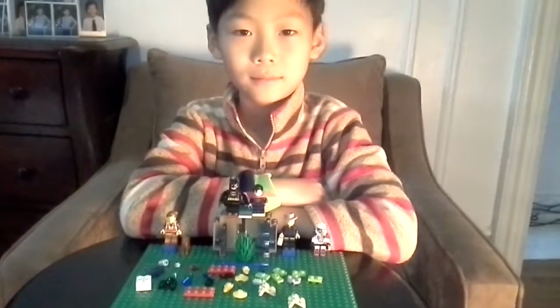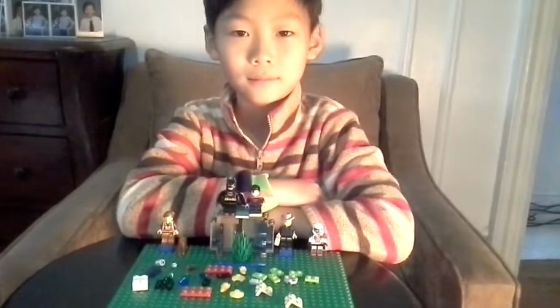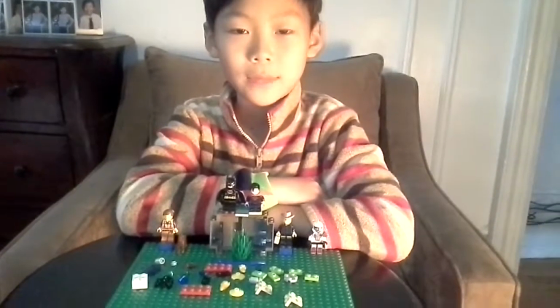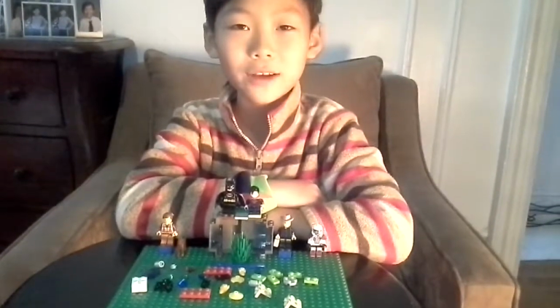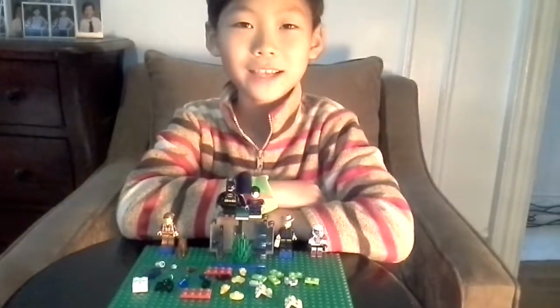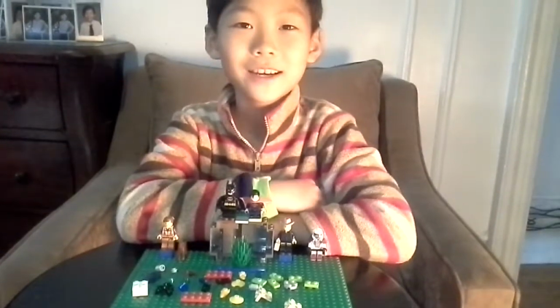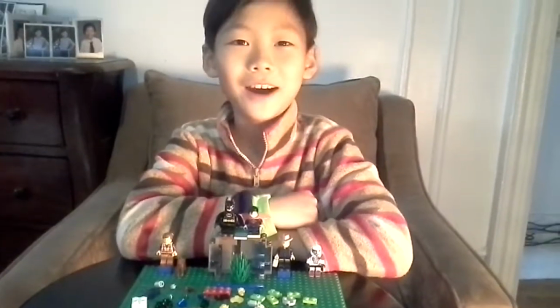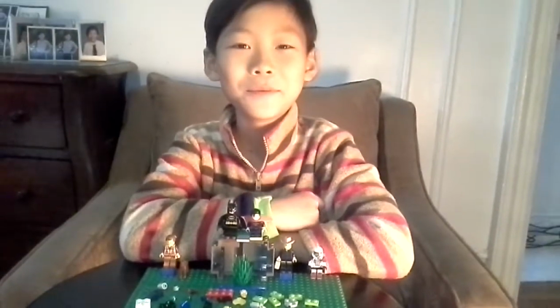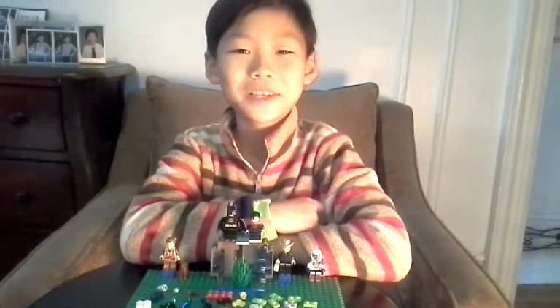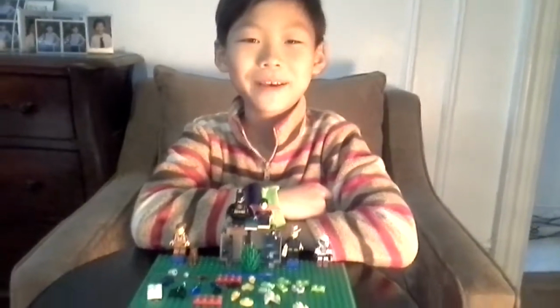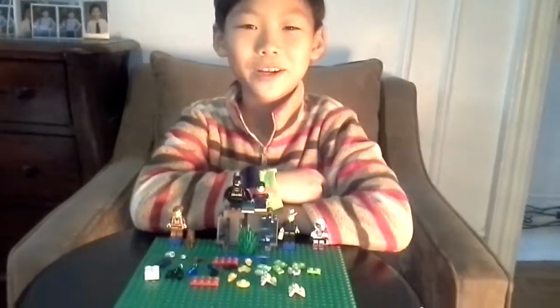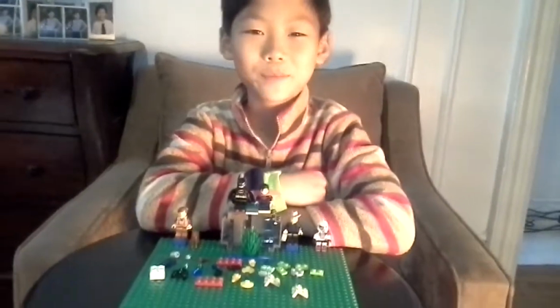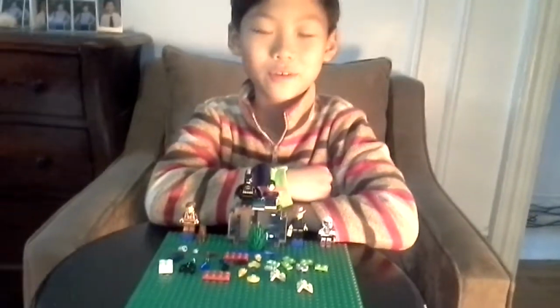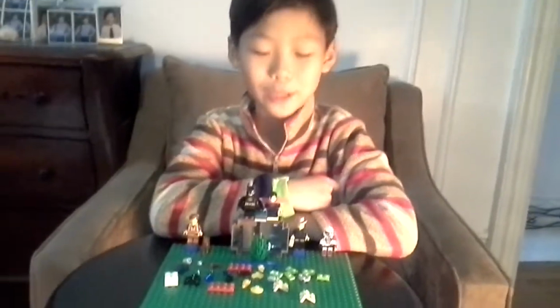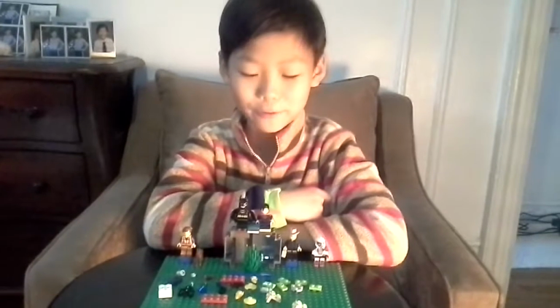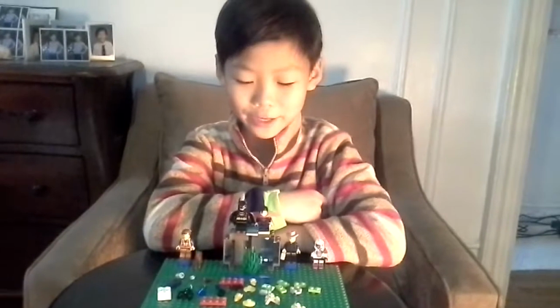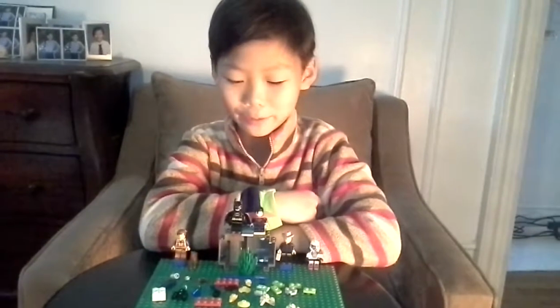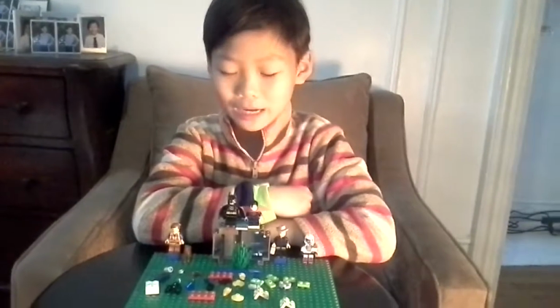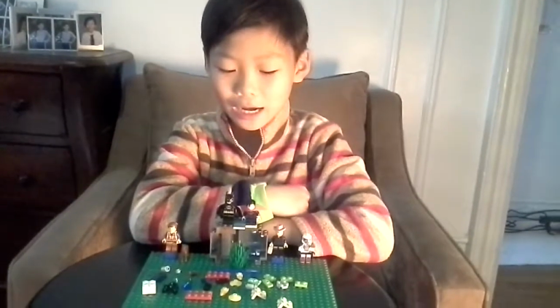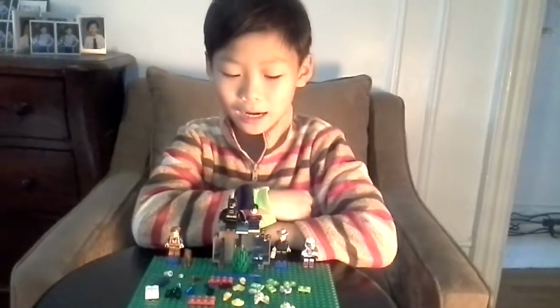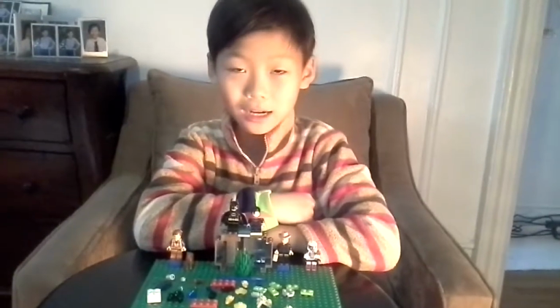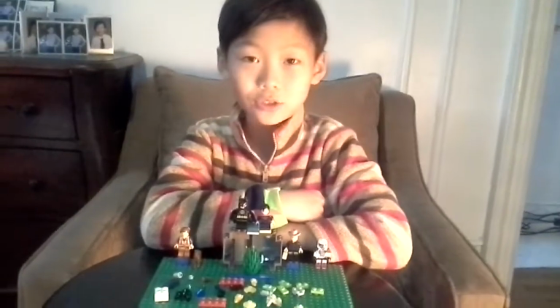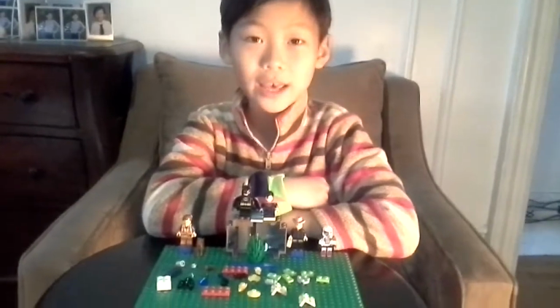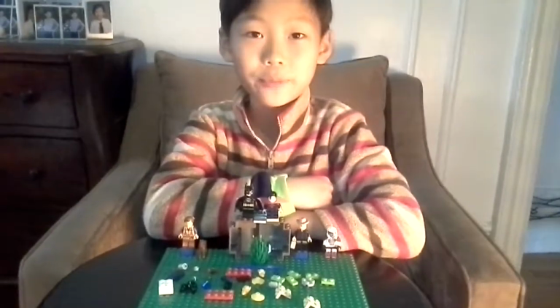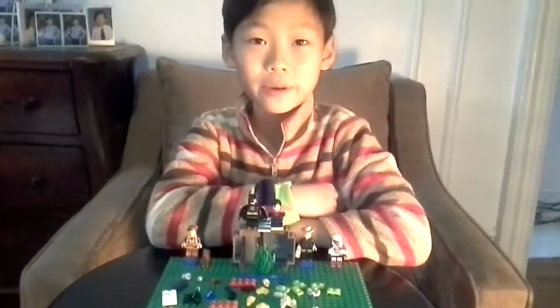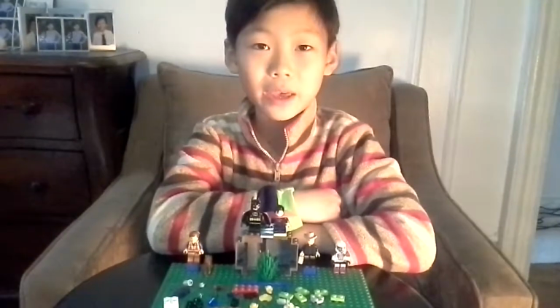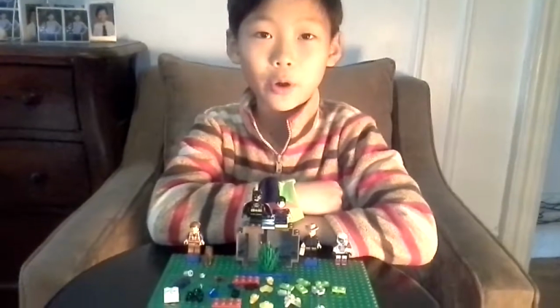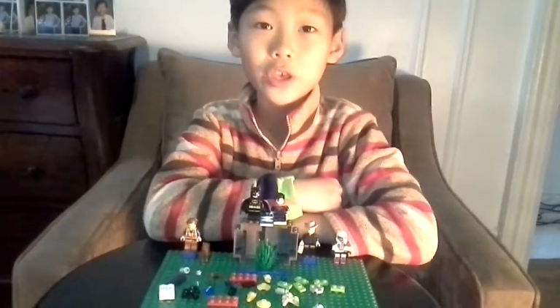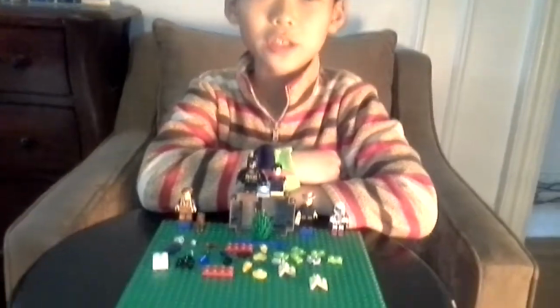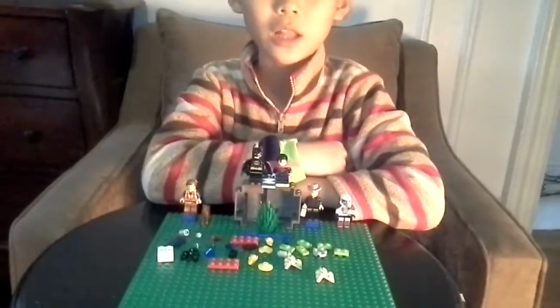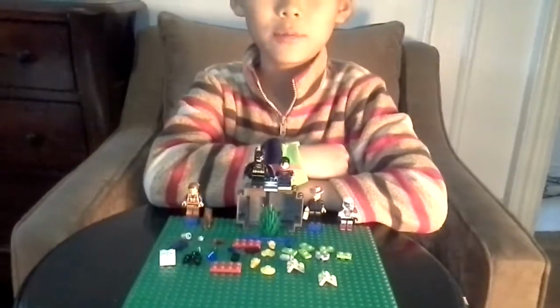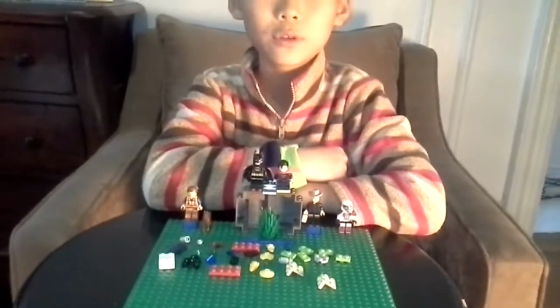Hello guys, this is my first Pokémon Lego video. Today I'll be making Palkia — it's a Lego Pokémon.